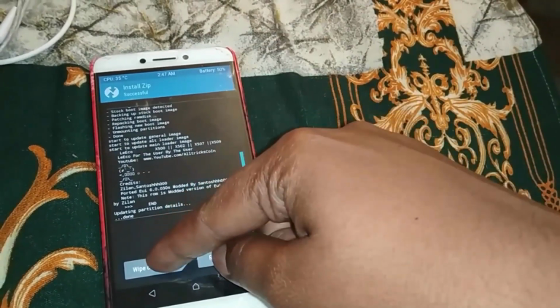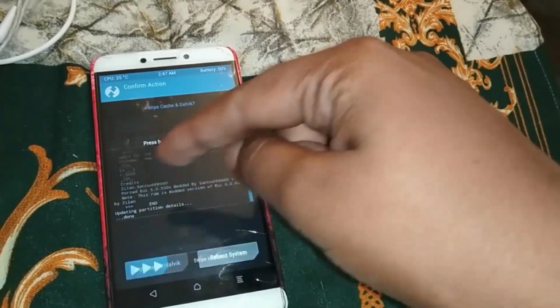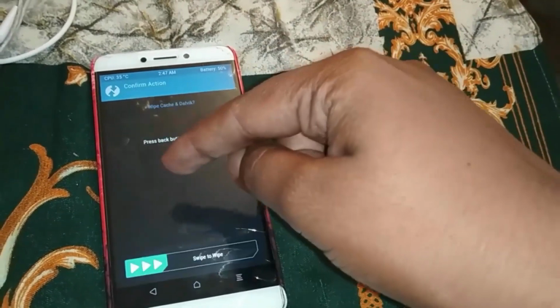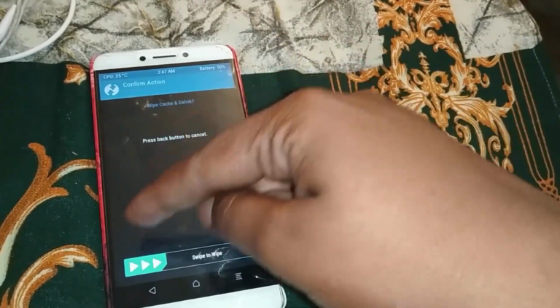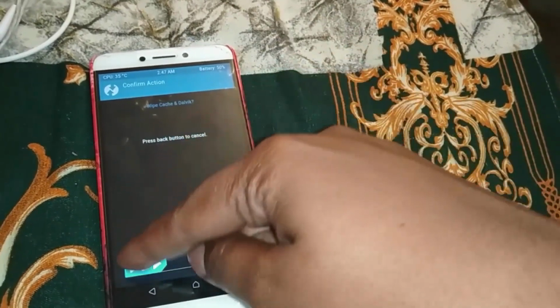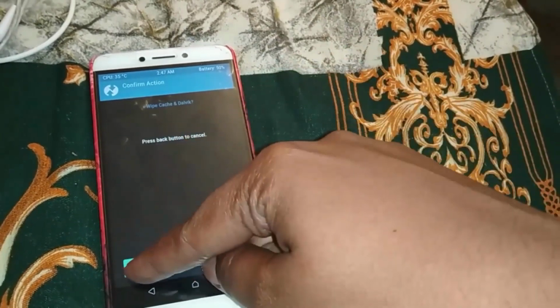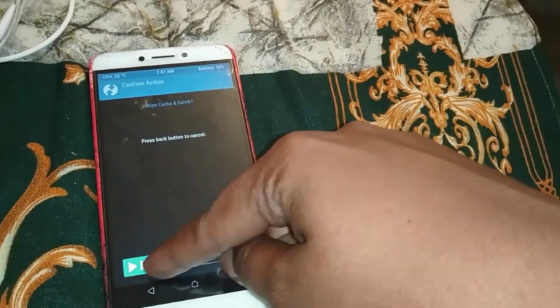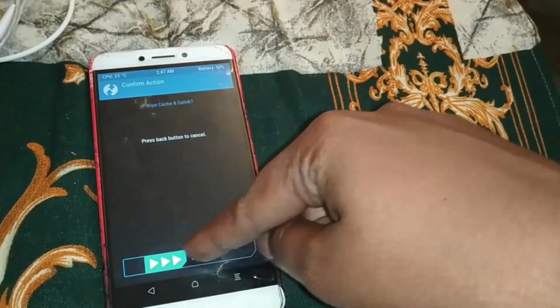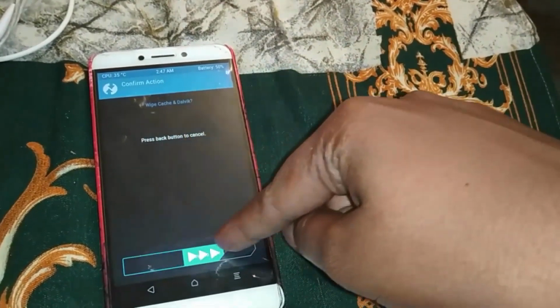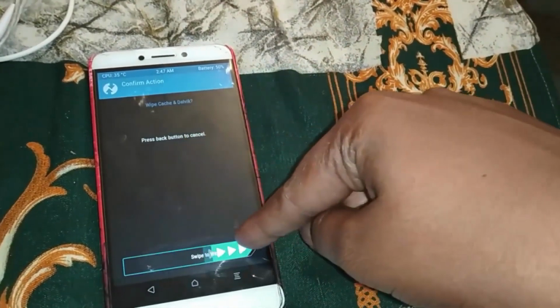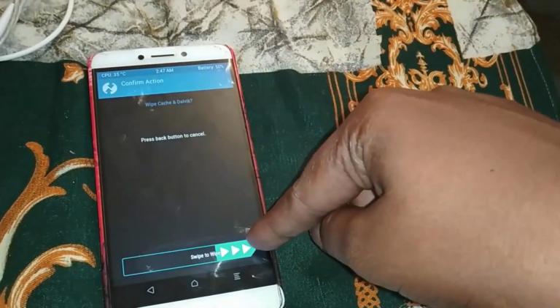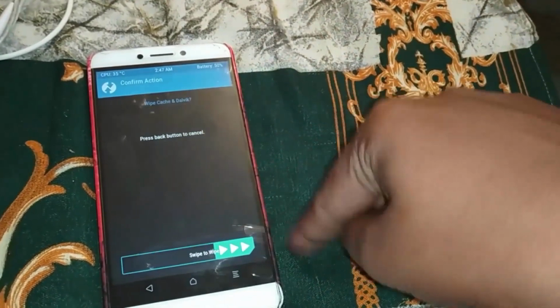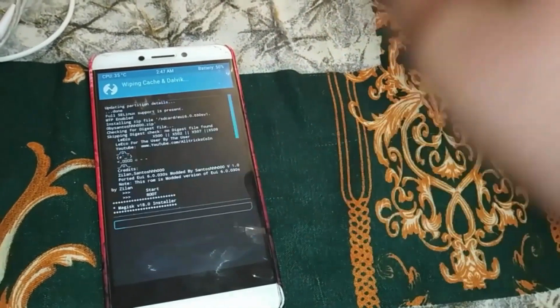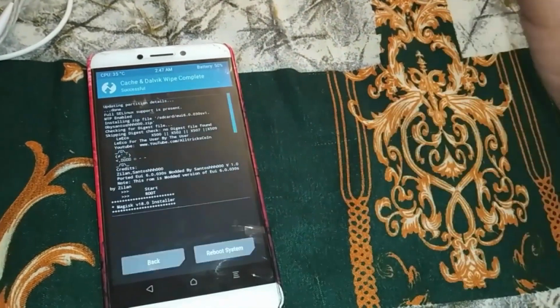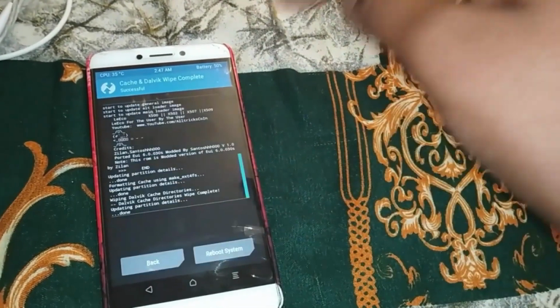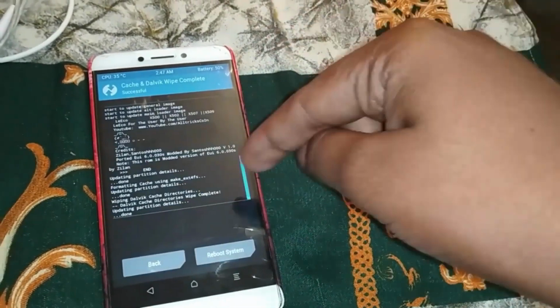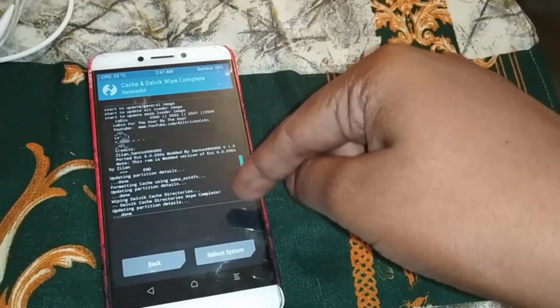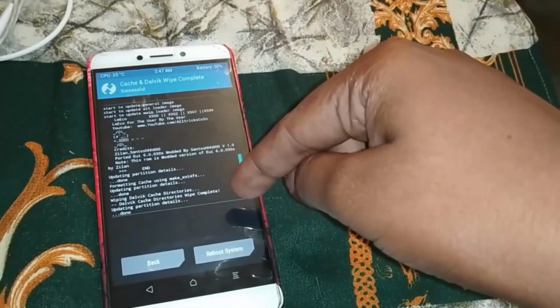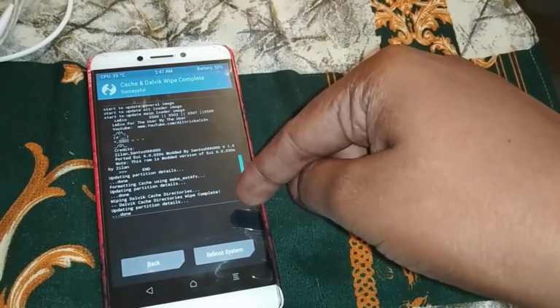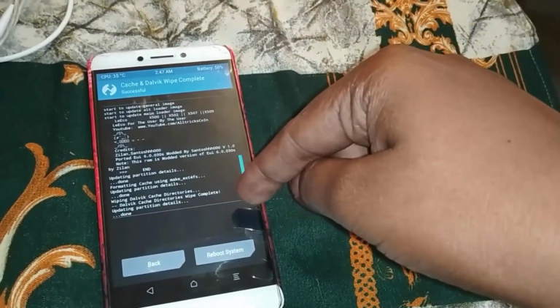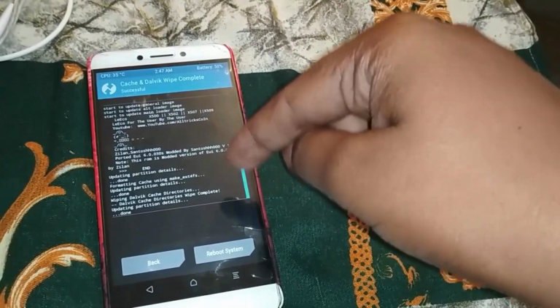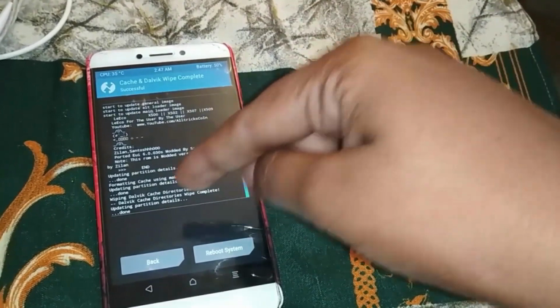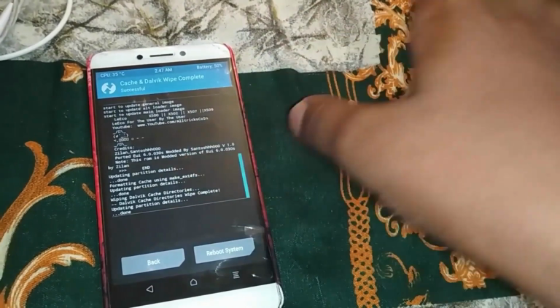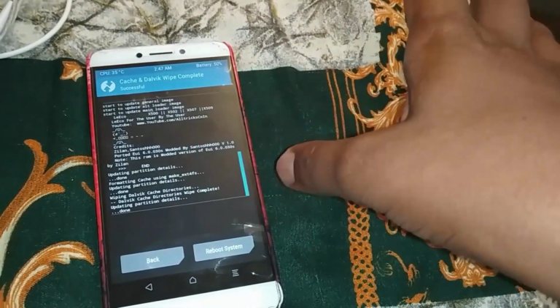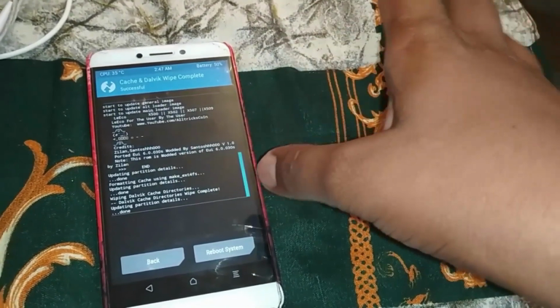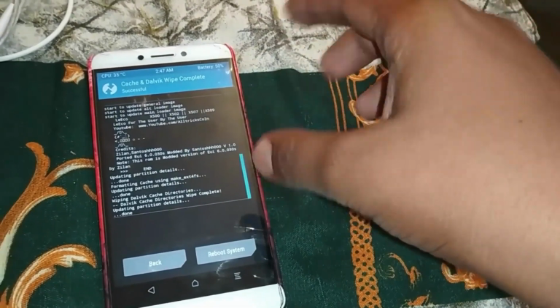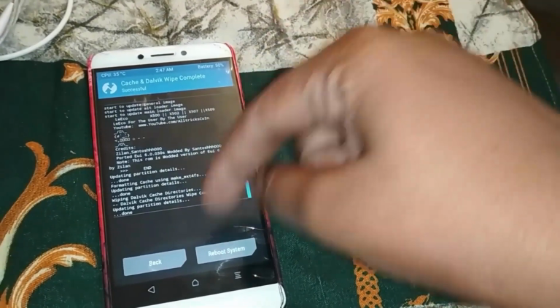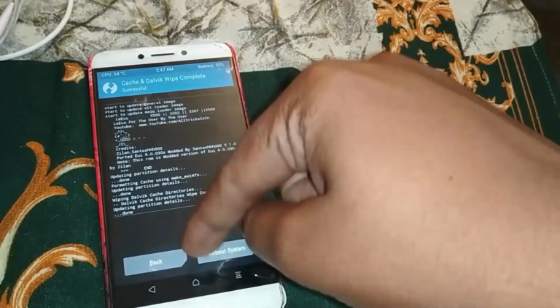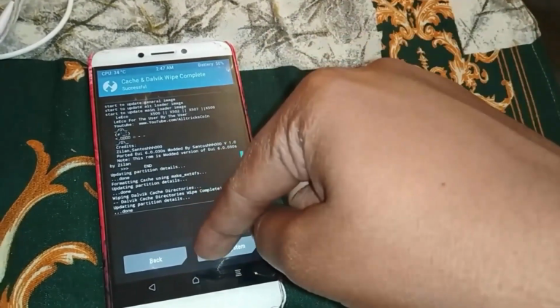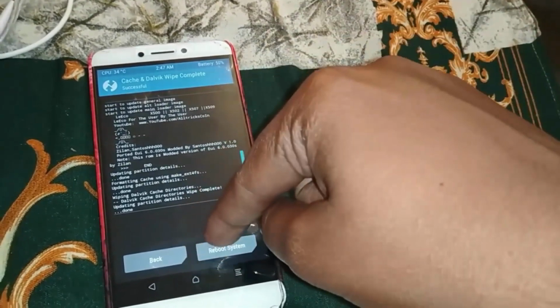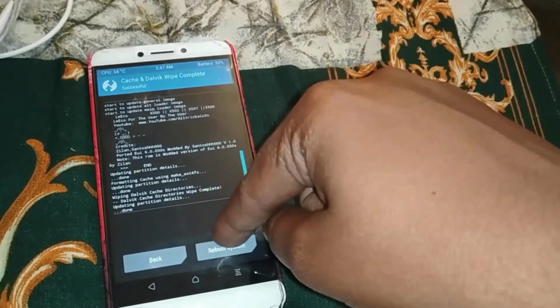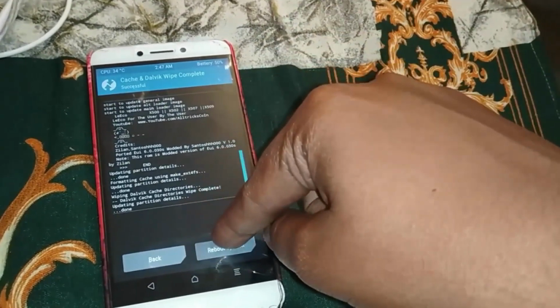Wipe cache, and then we are going to reboot. The system will reboot.